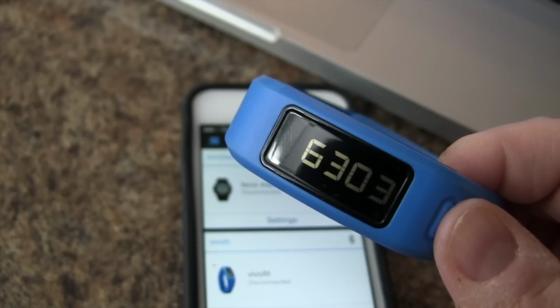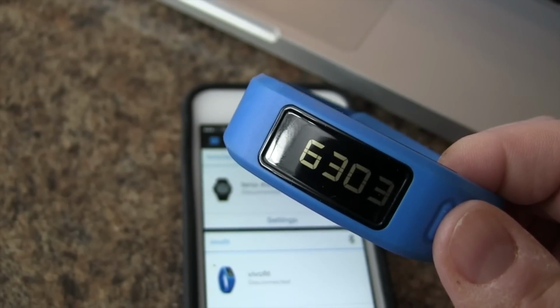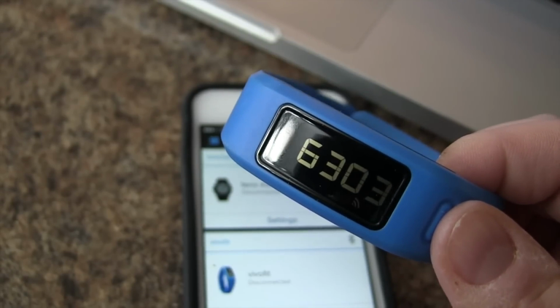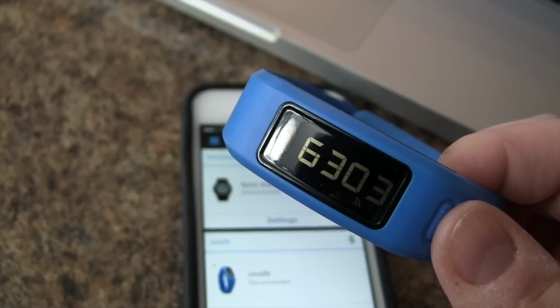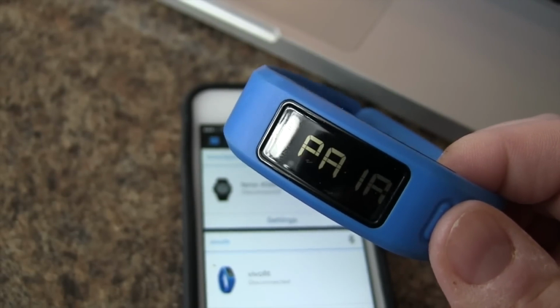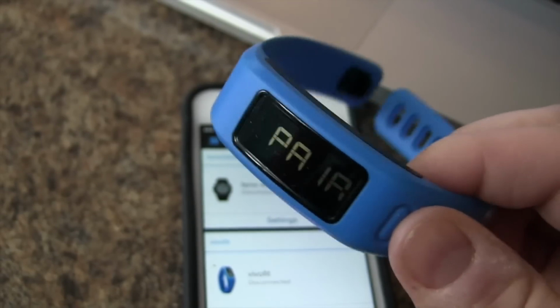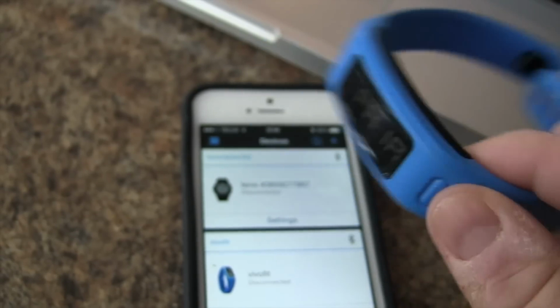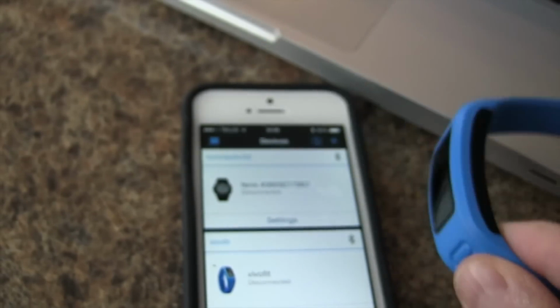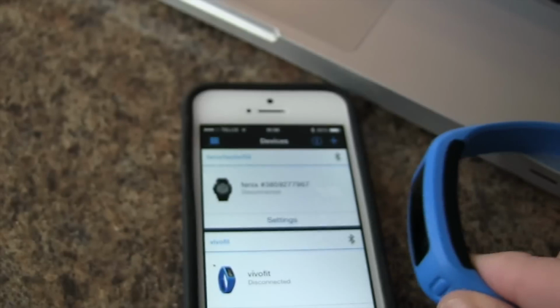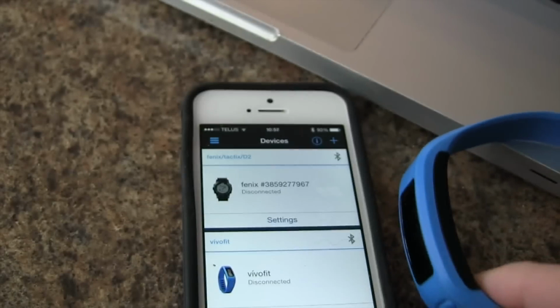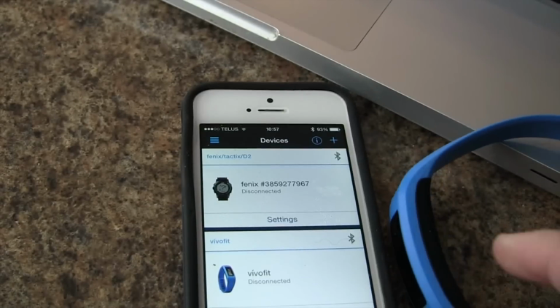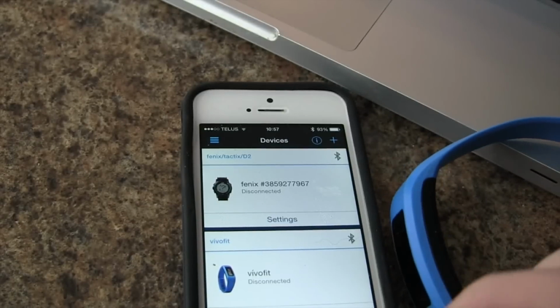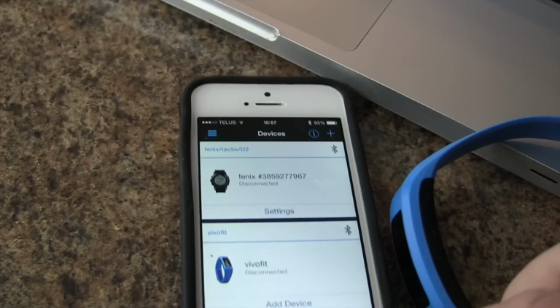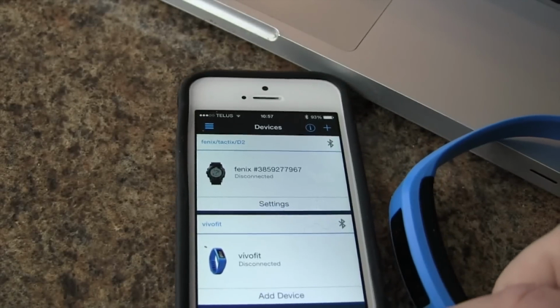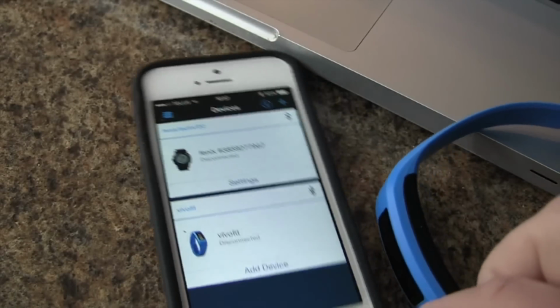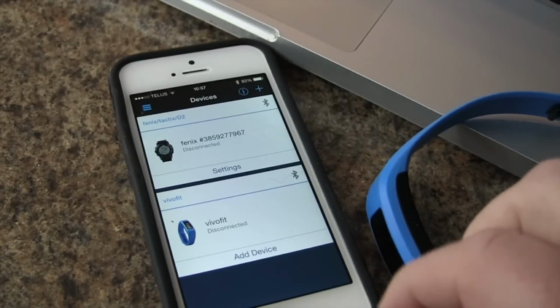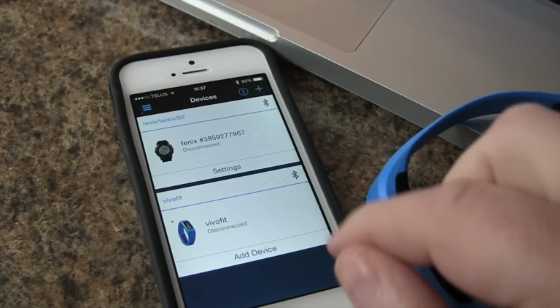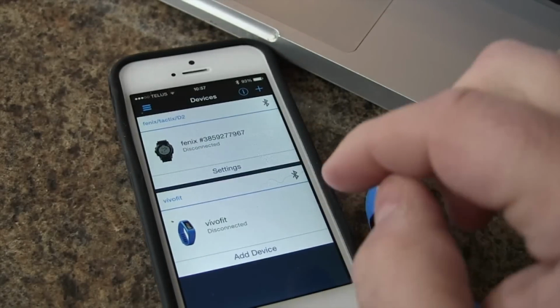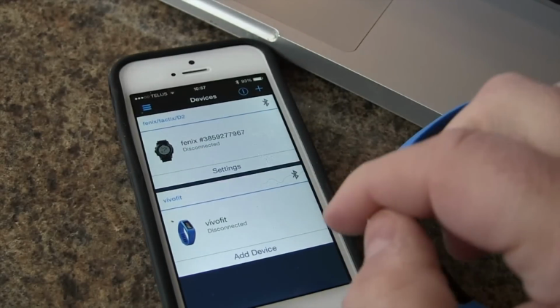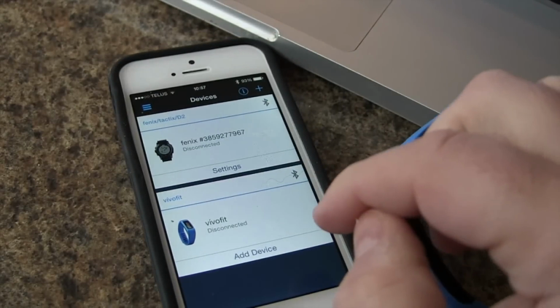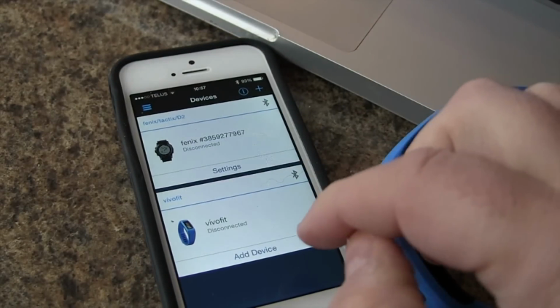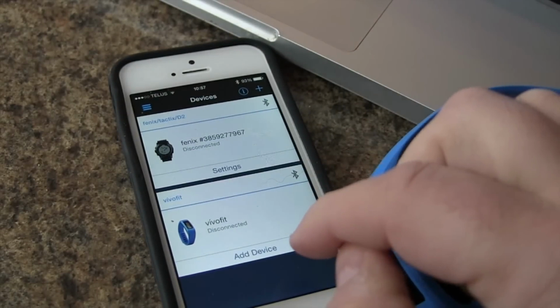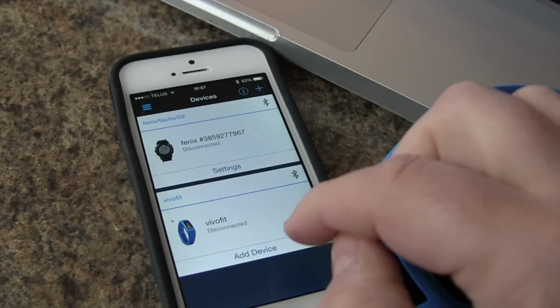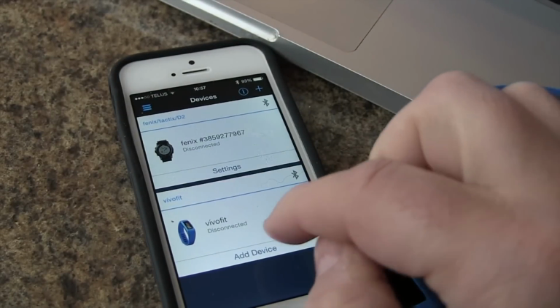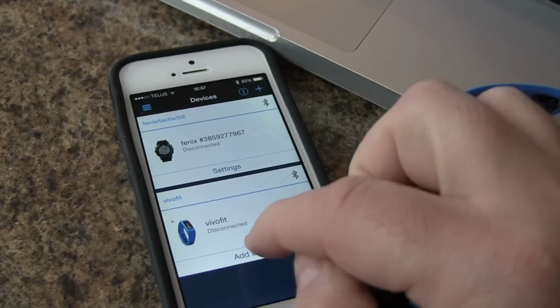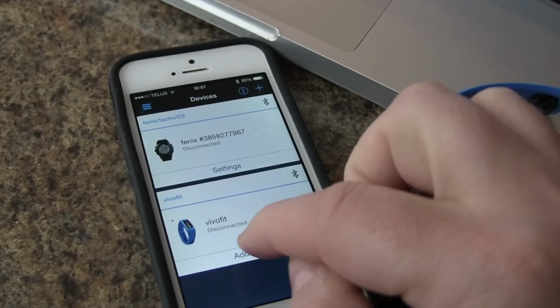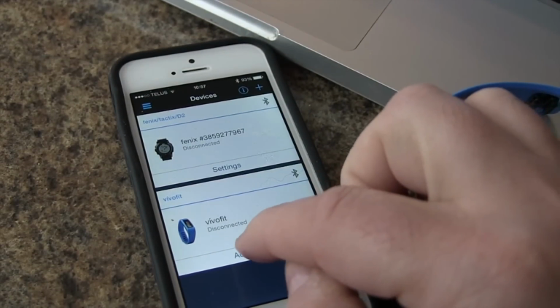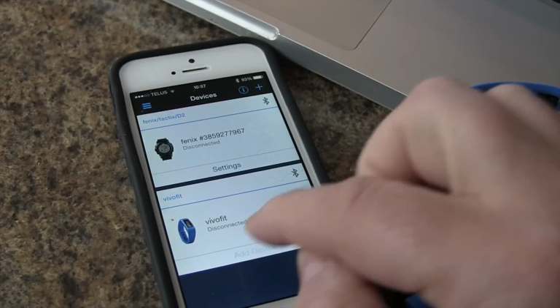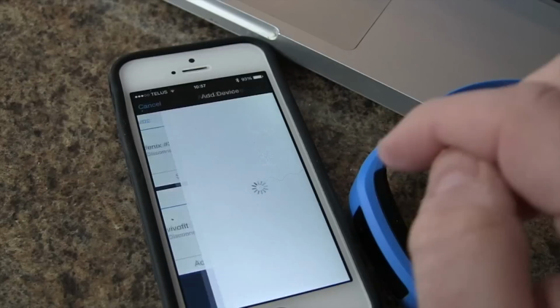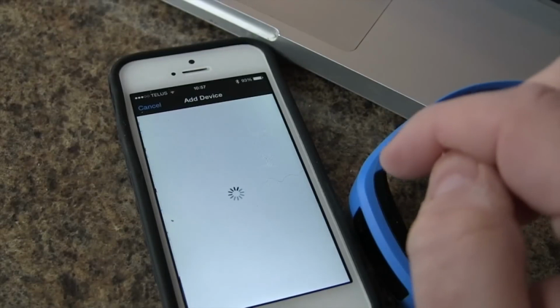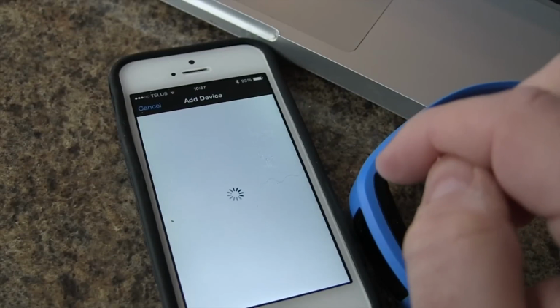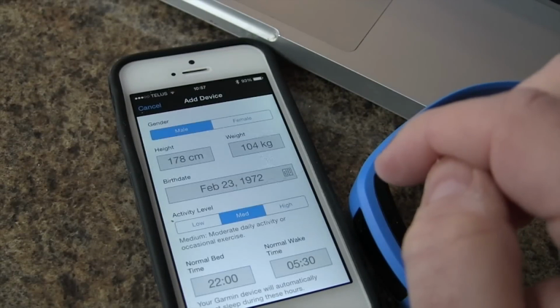So once we have that going on, we'll switch over to our smartphone, open up Garmin Connect, and we're going to add a device.